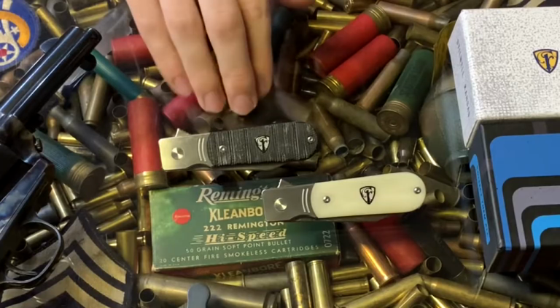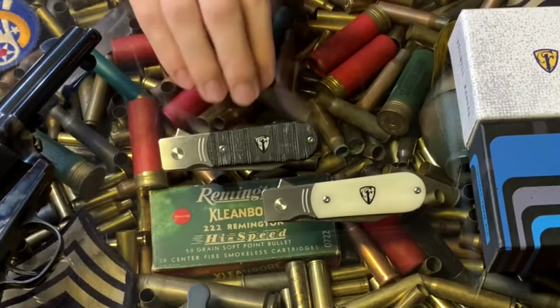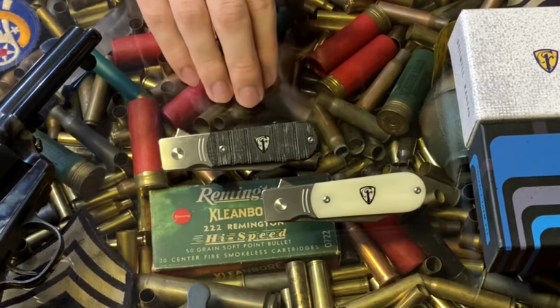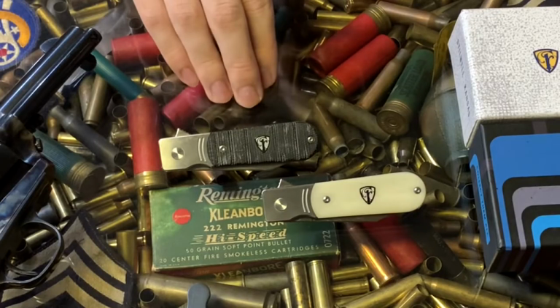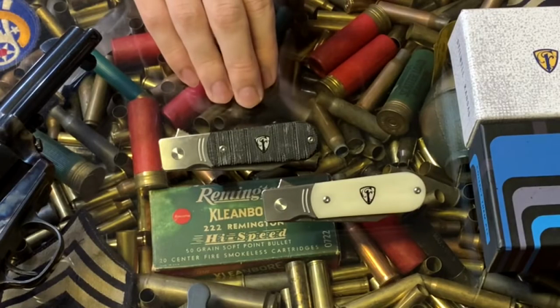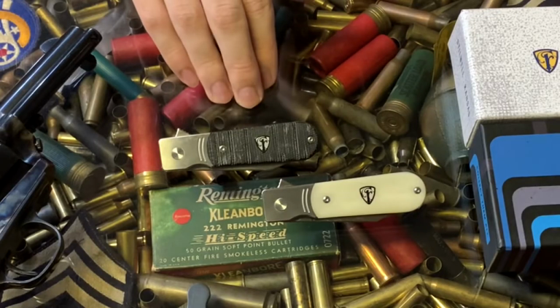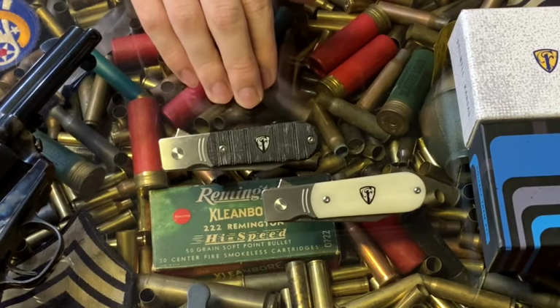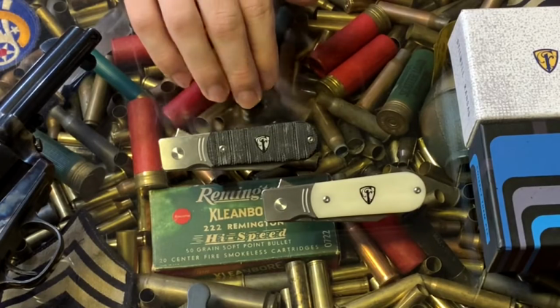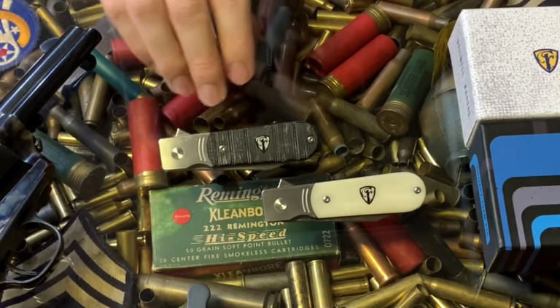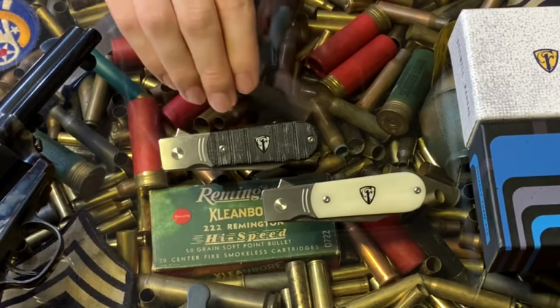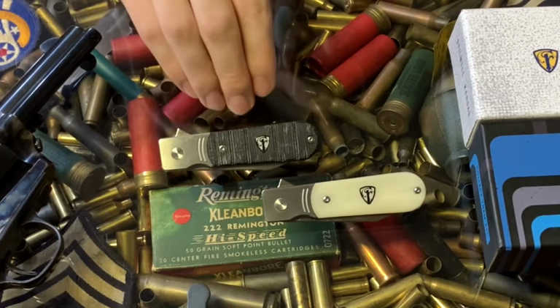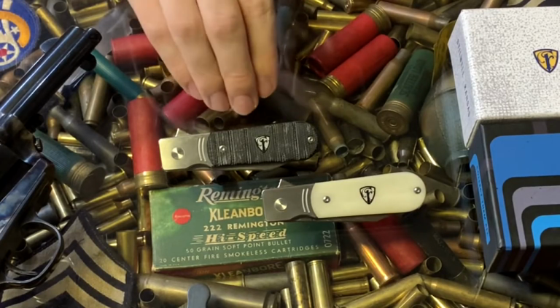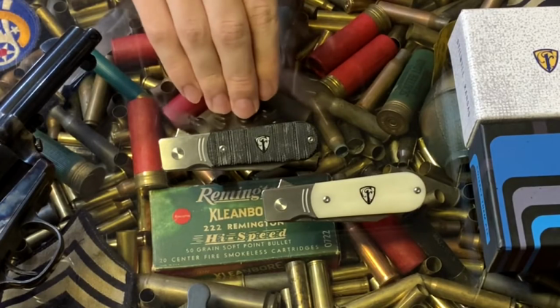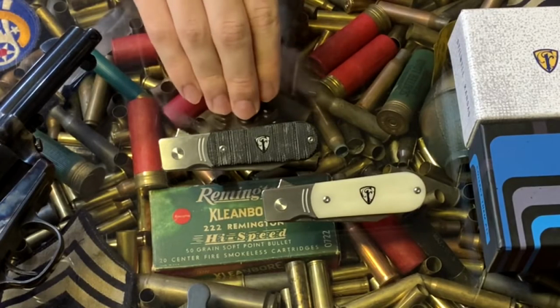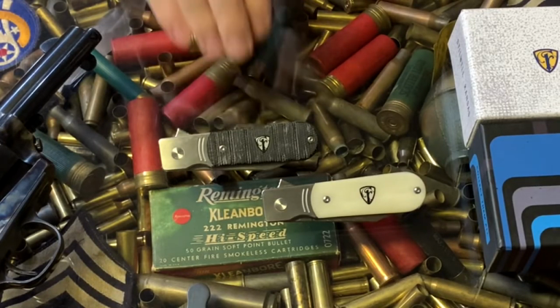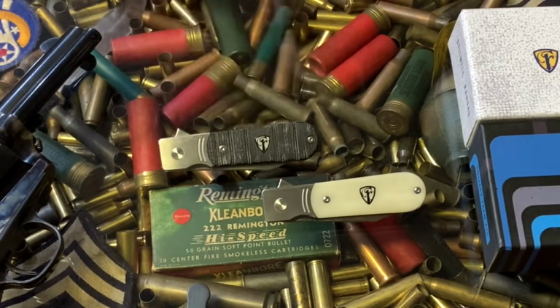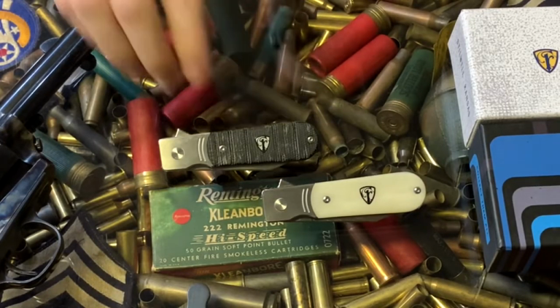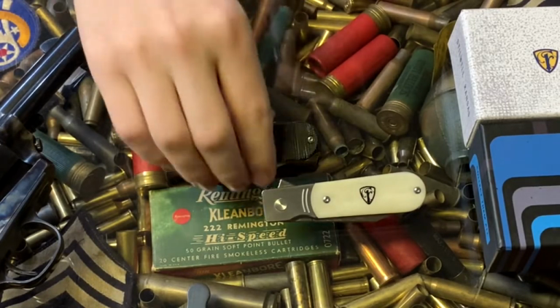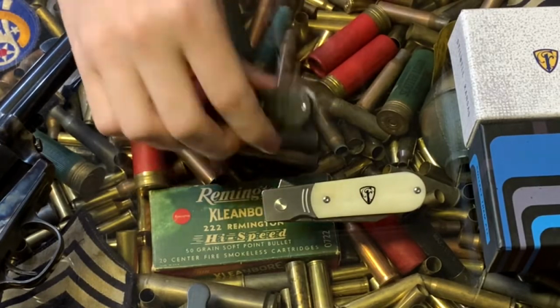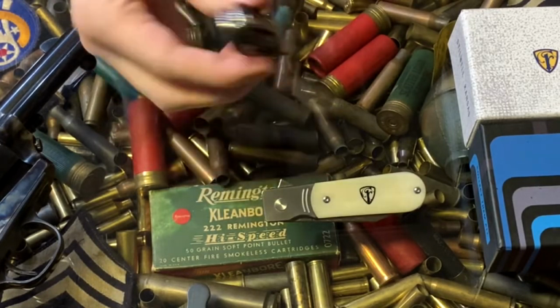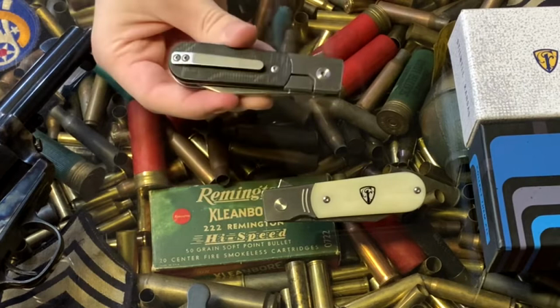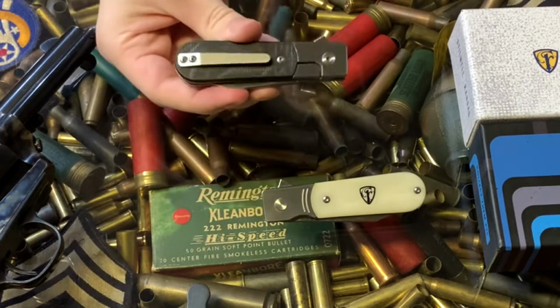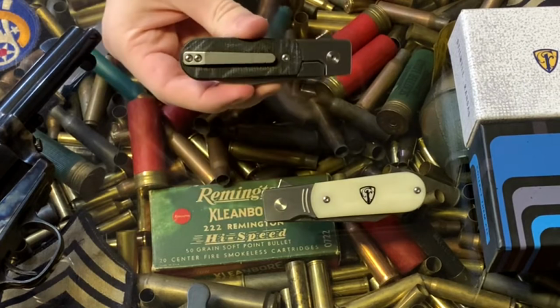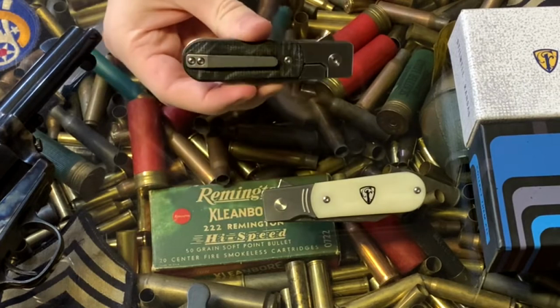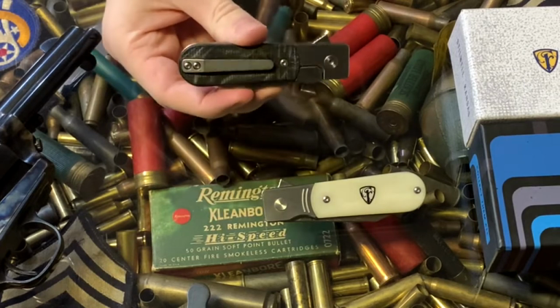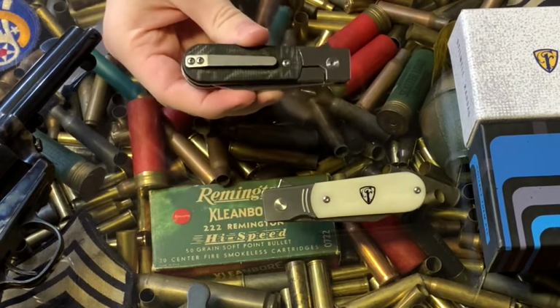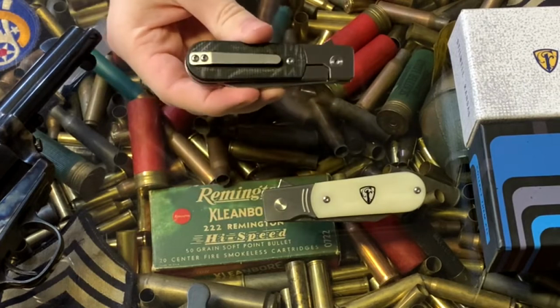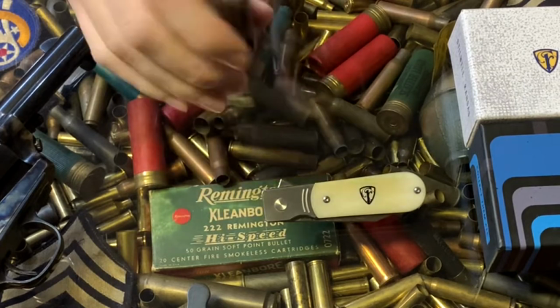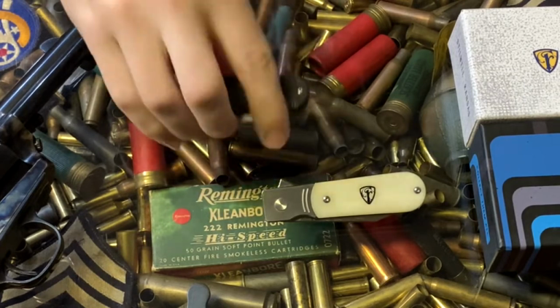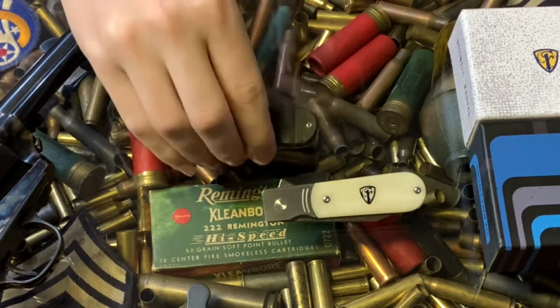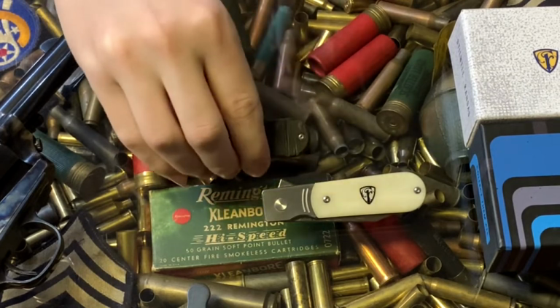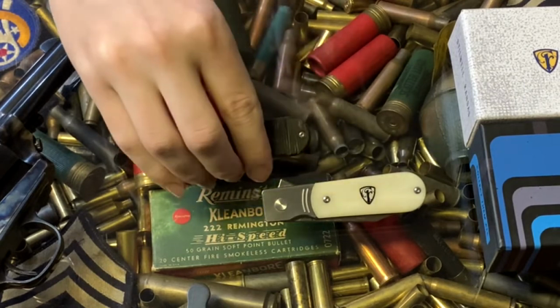The only damage is my cosmetic blunder on the scales, which is totally by my own design, because I'm a fucking idiot.